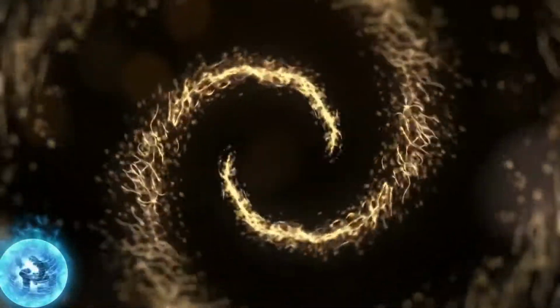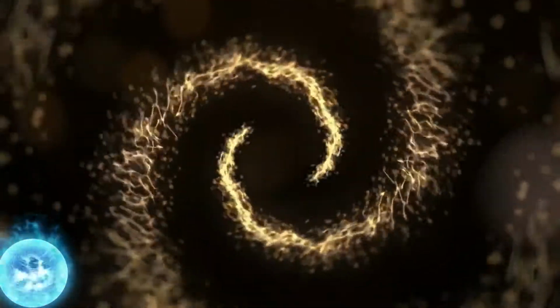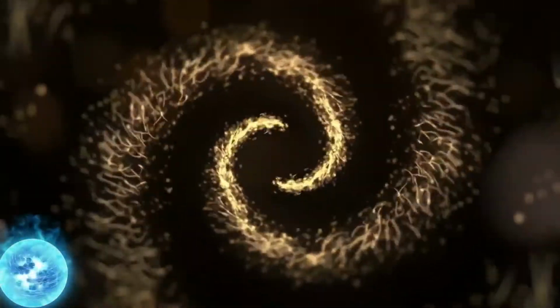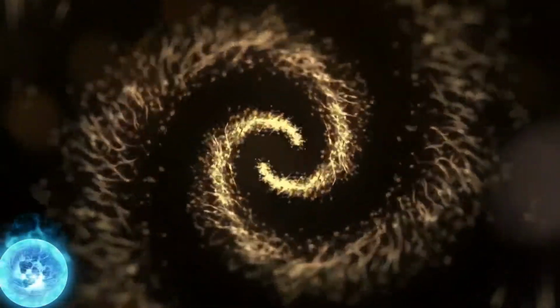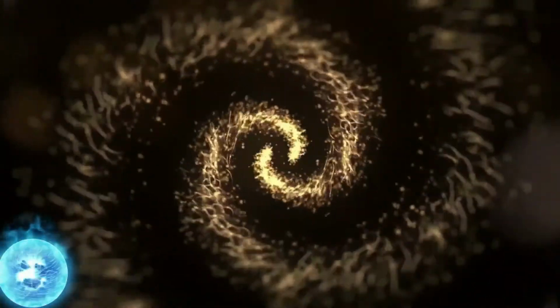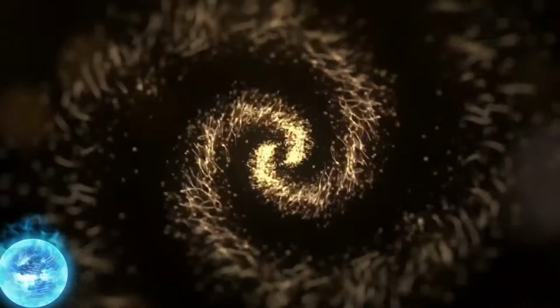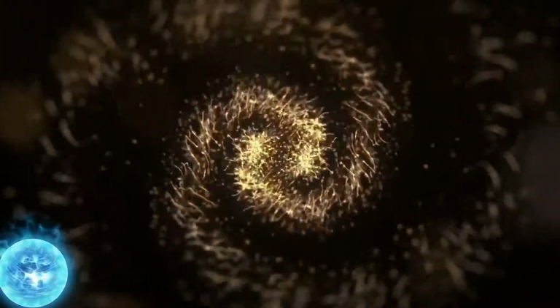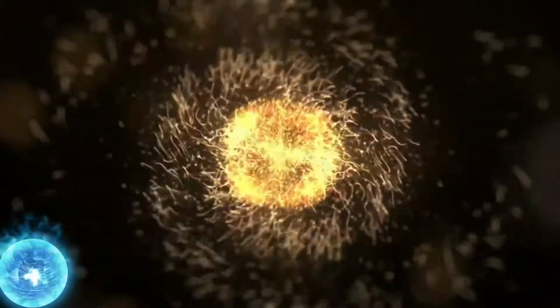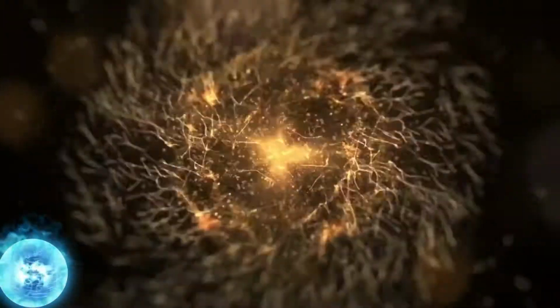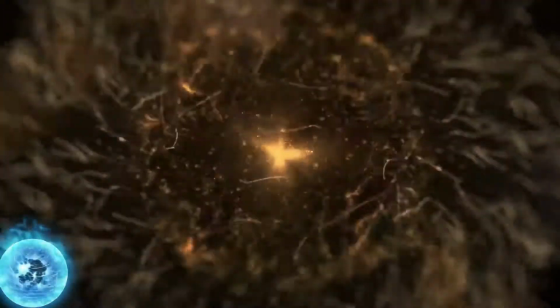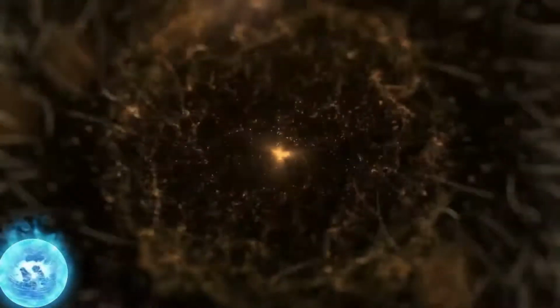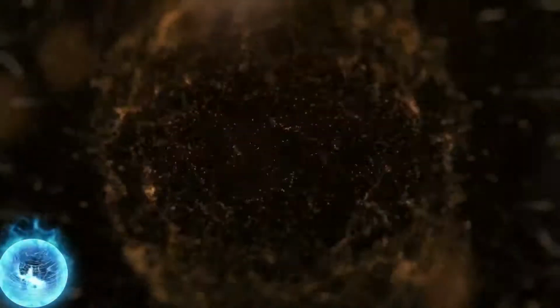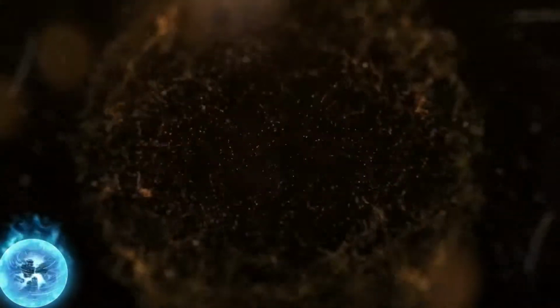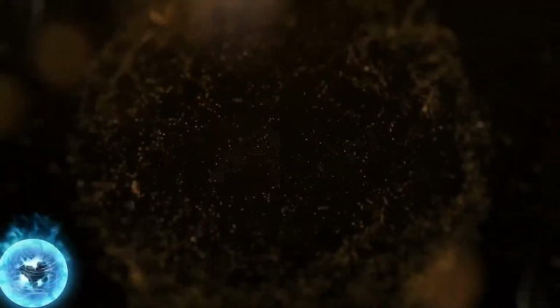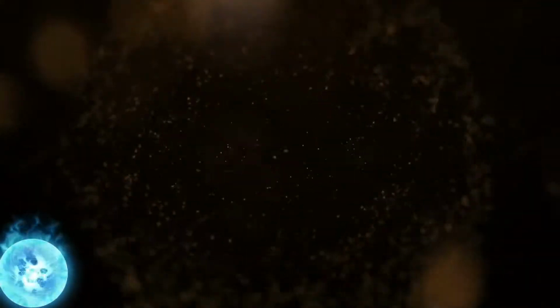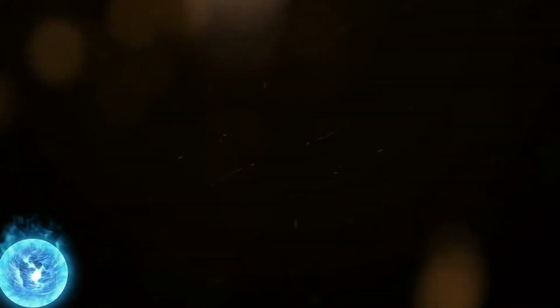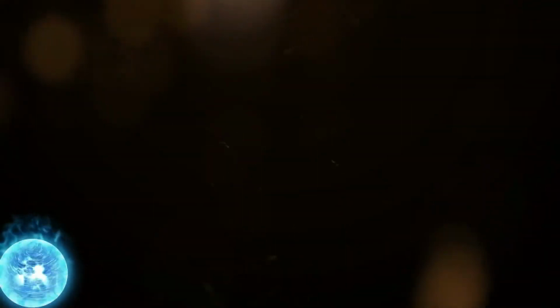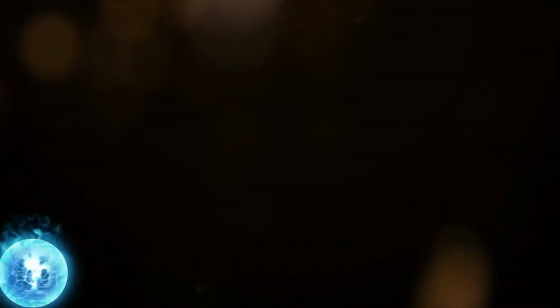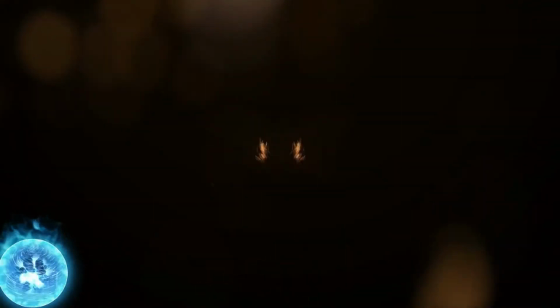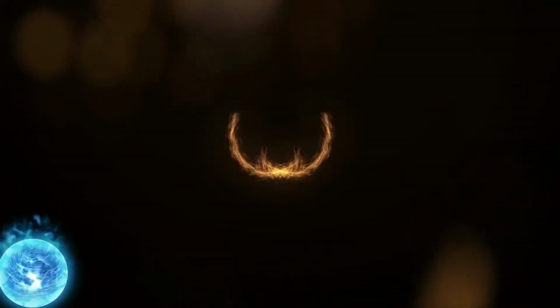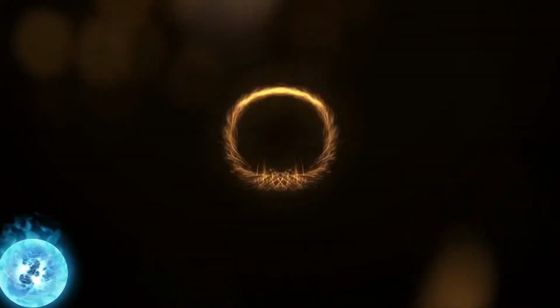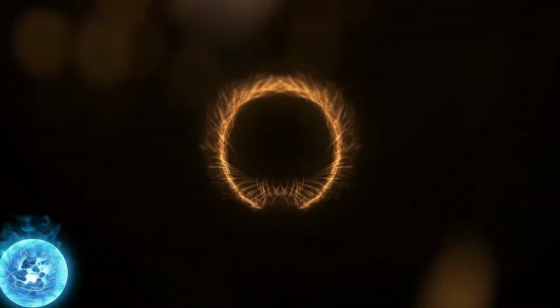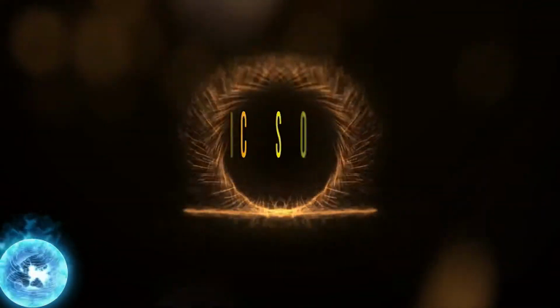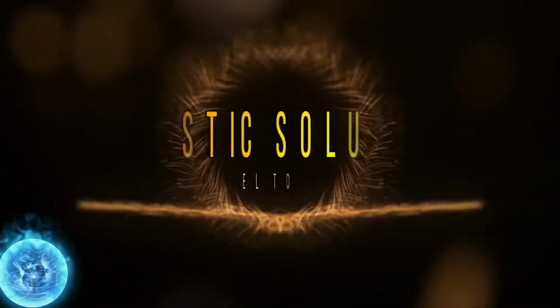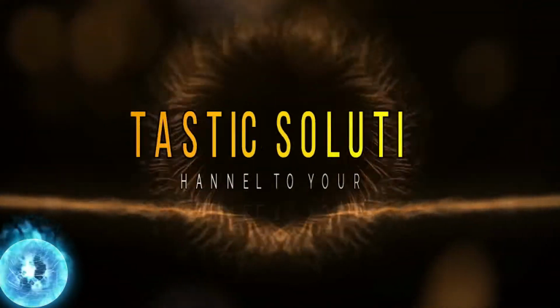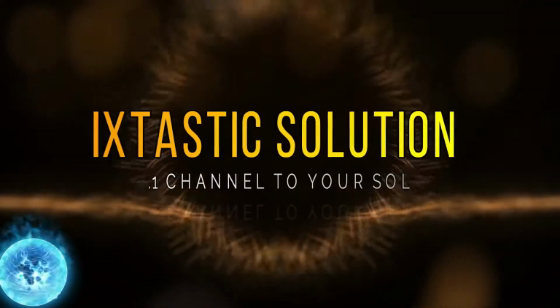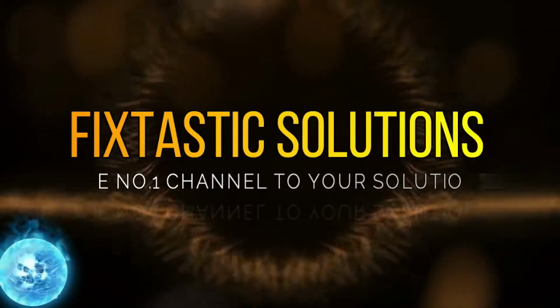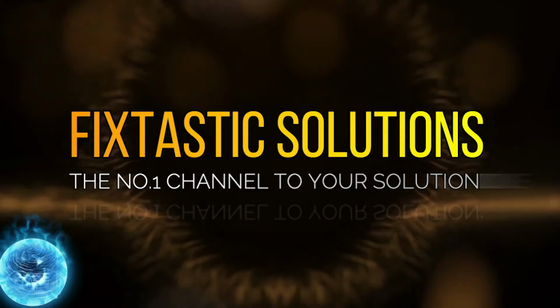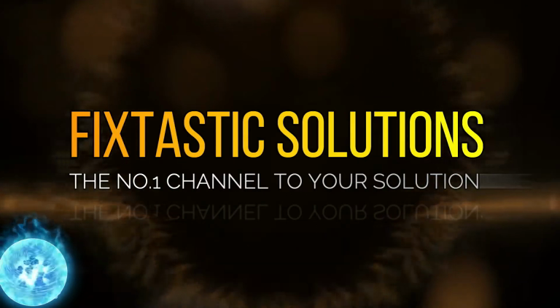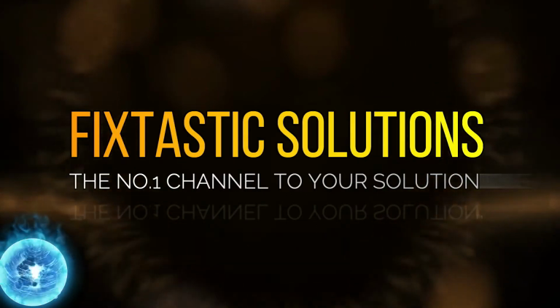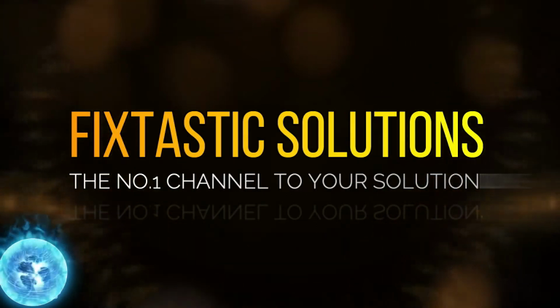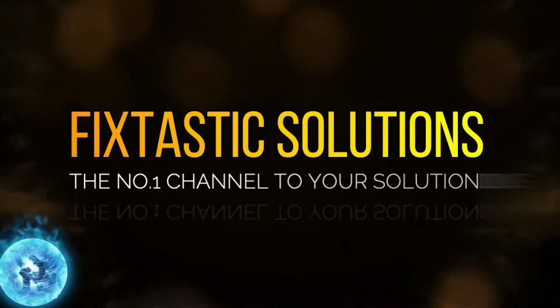Welcome to FixTastic Solutions, the number one channel to your solution.